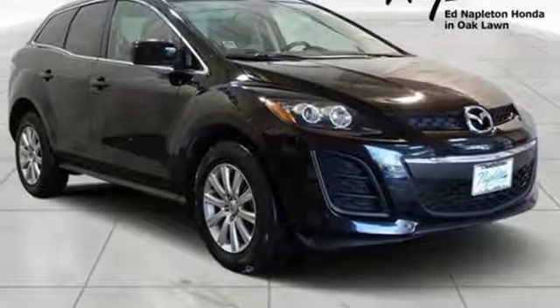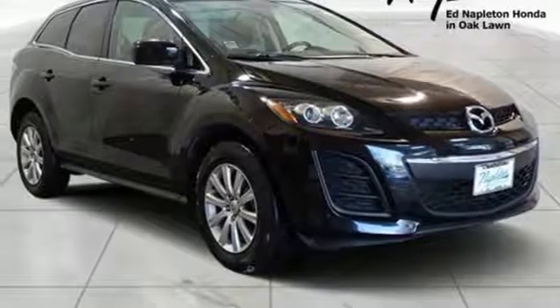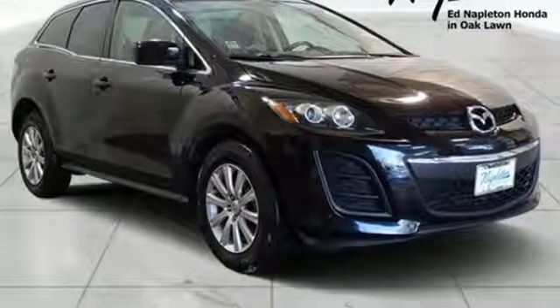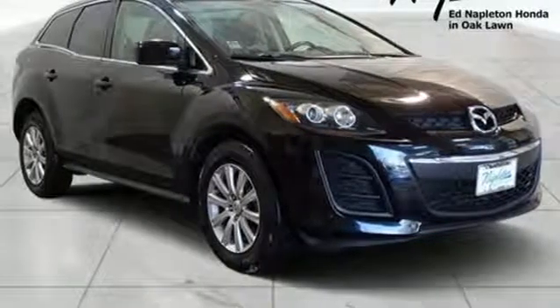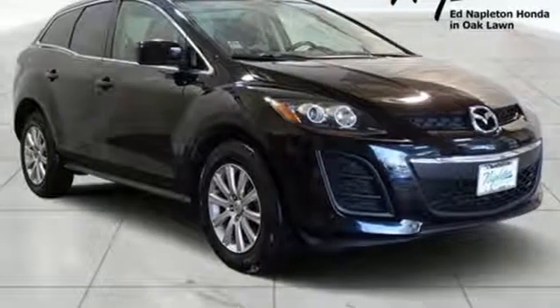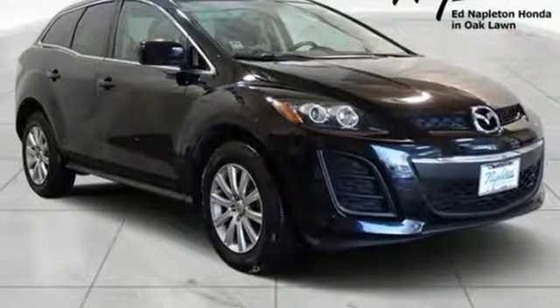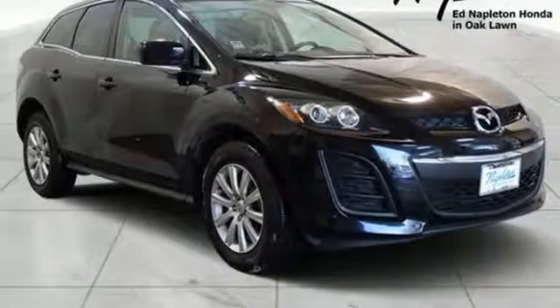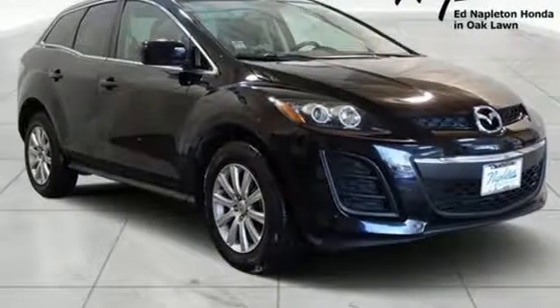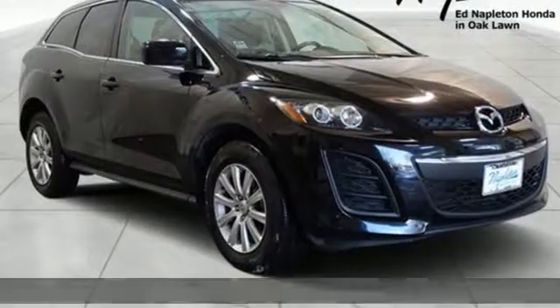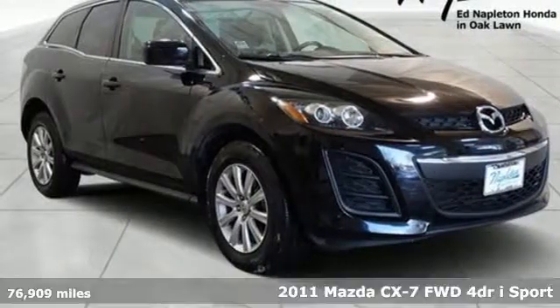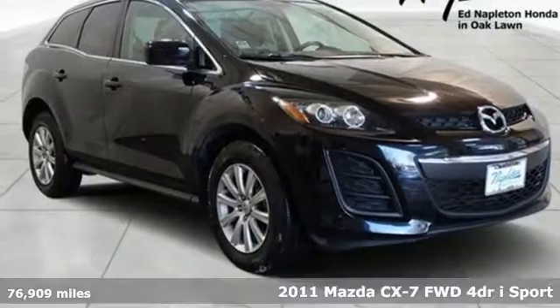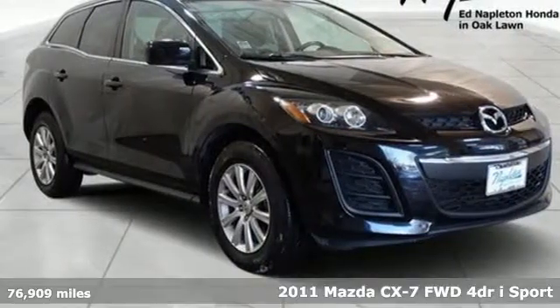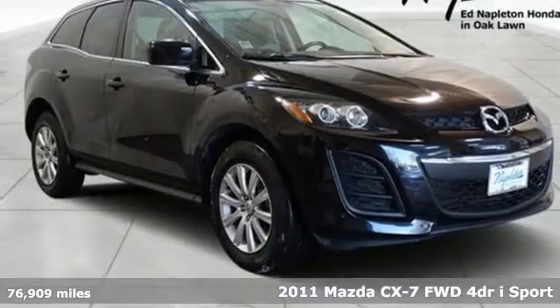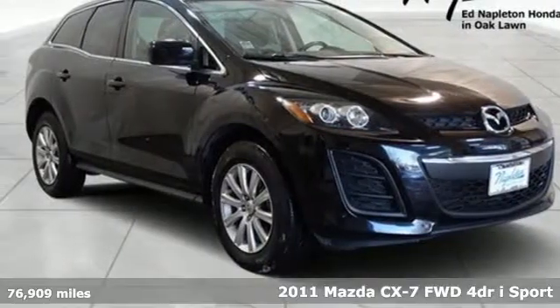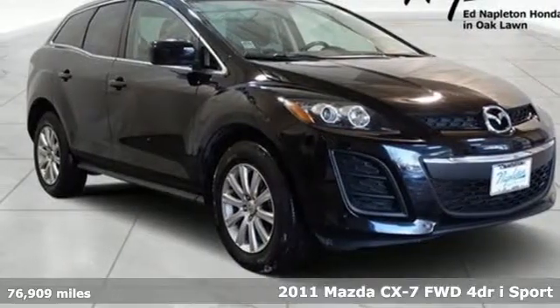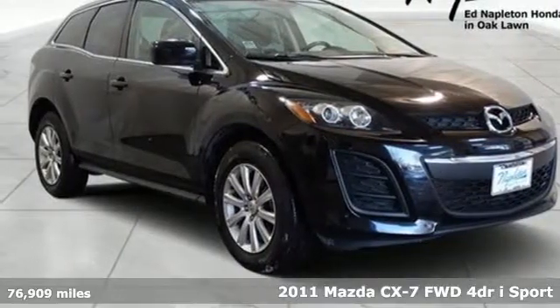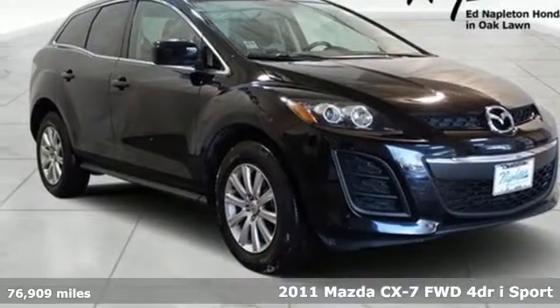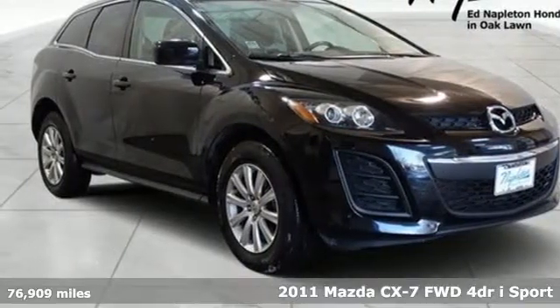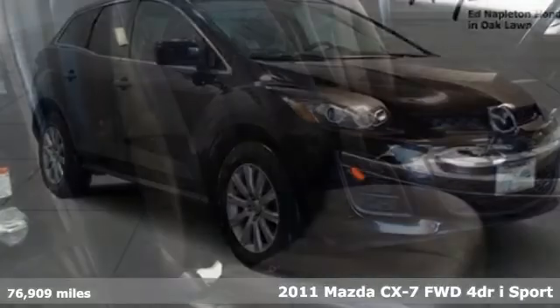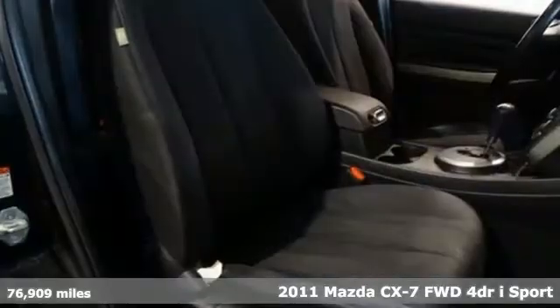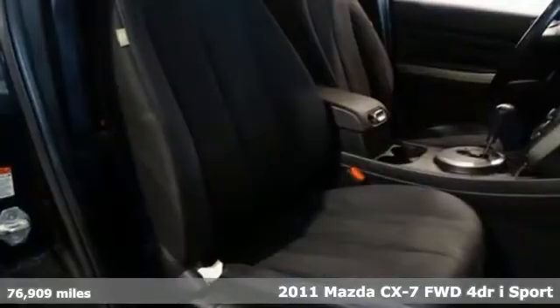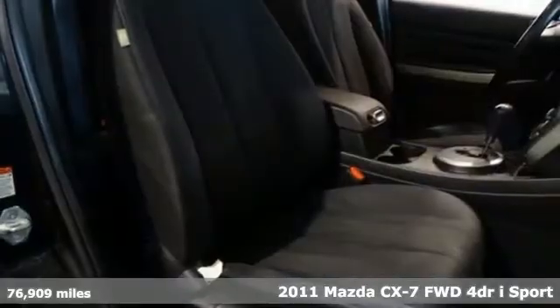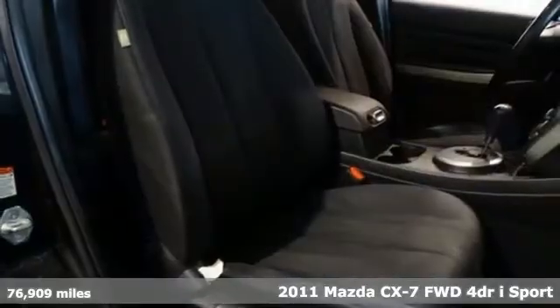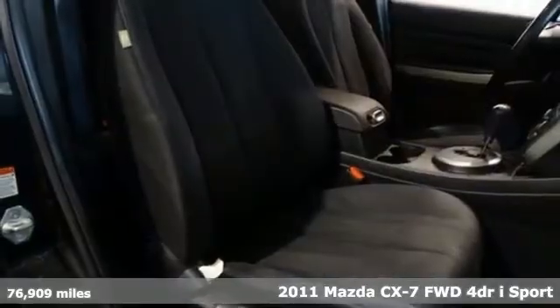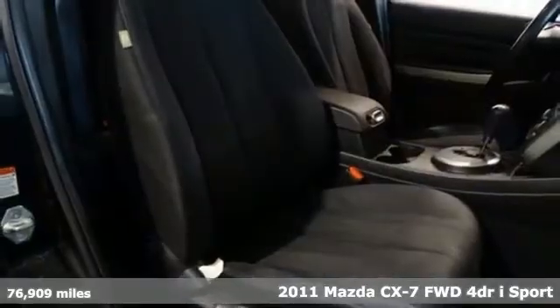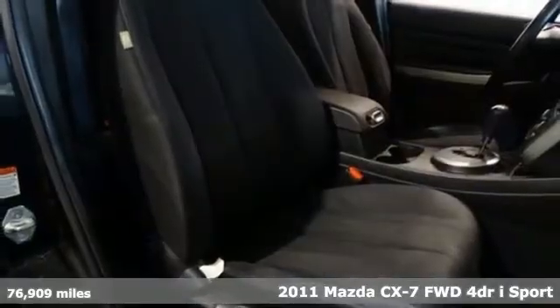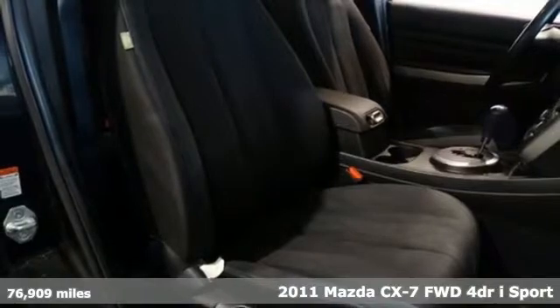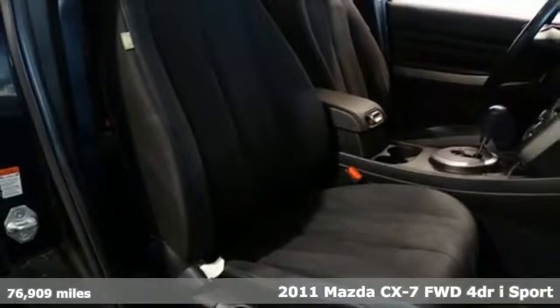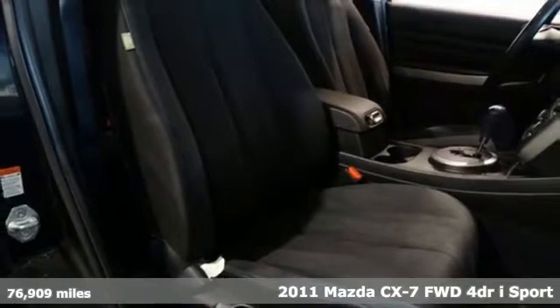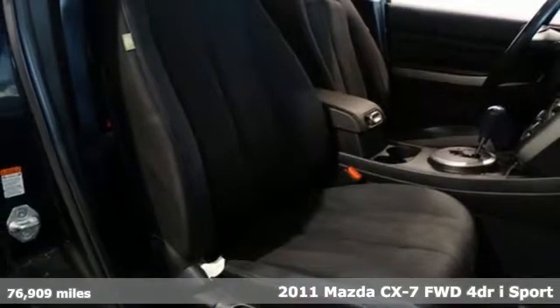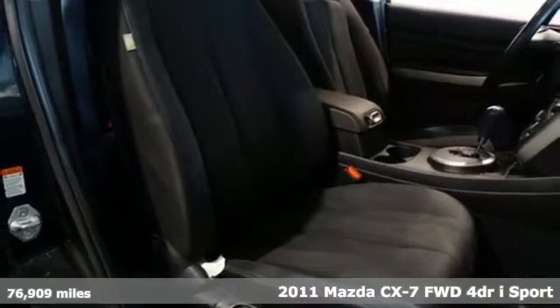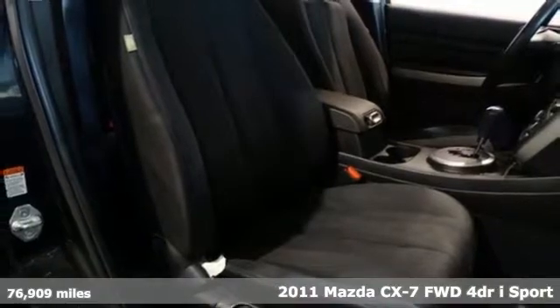It's a 2011 Mazda CX-7. With Mazda, driving's what matters most.